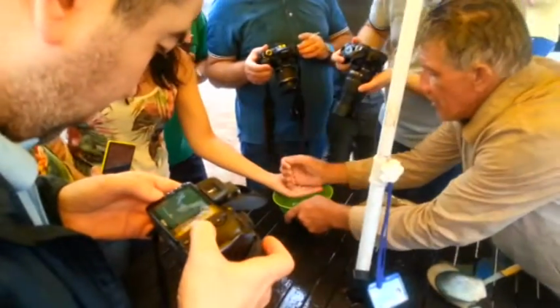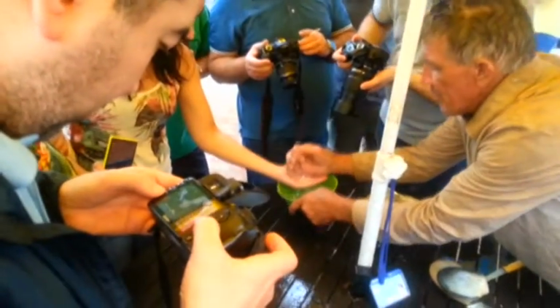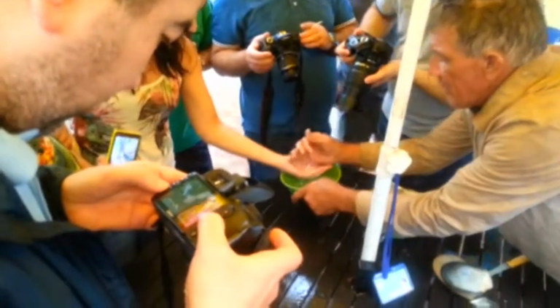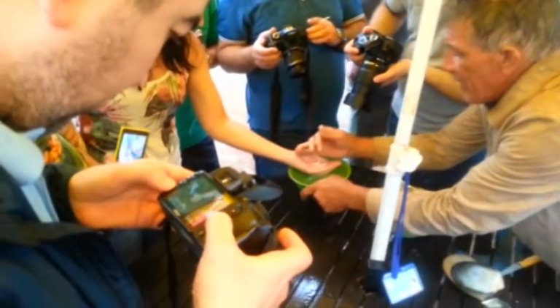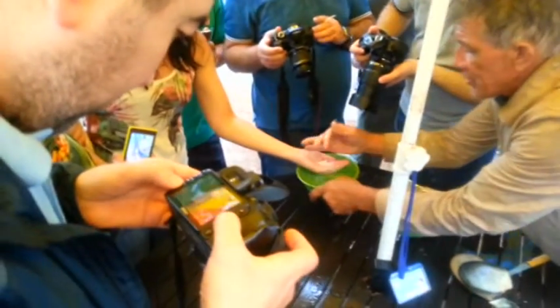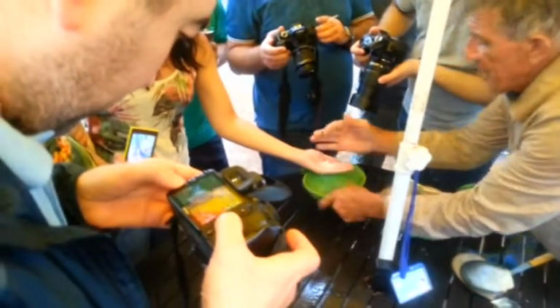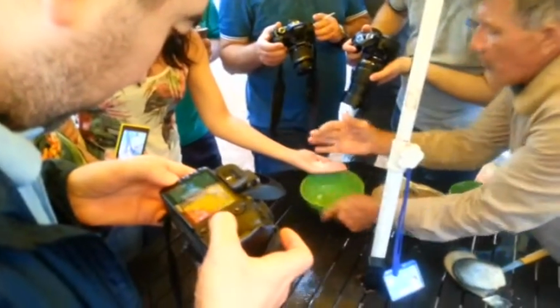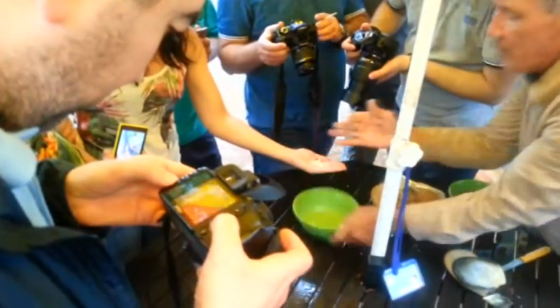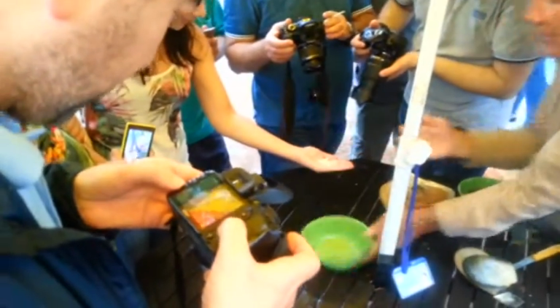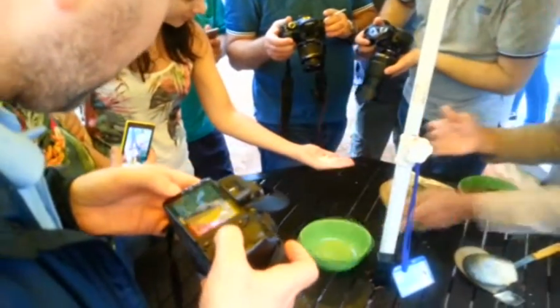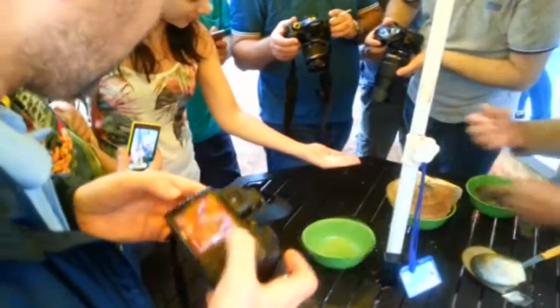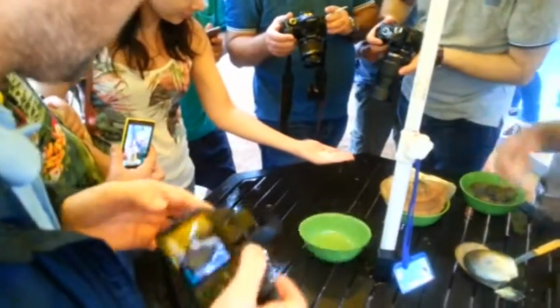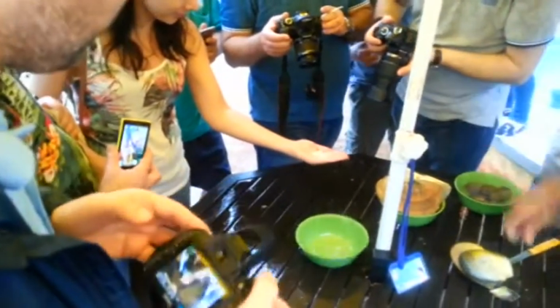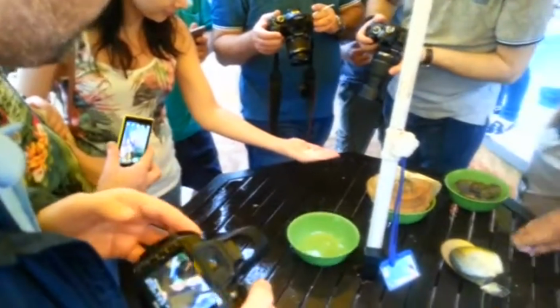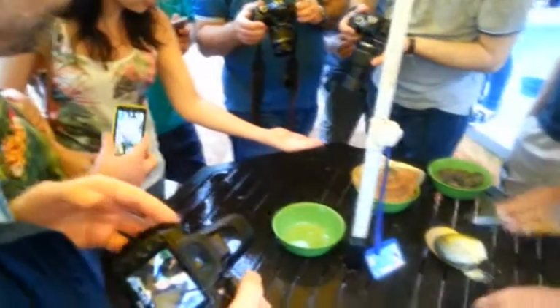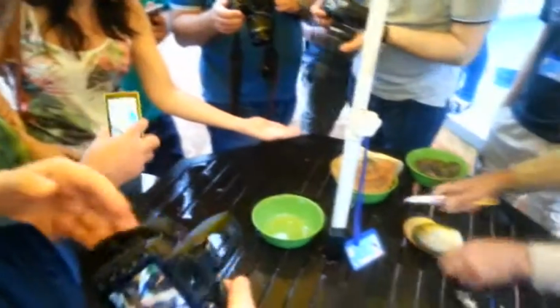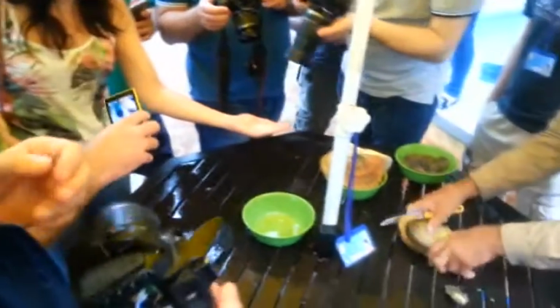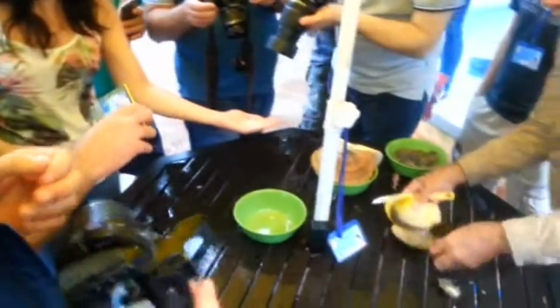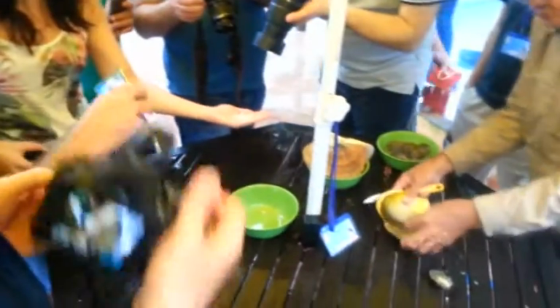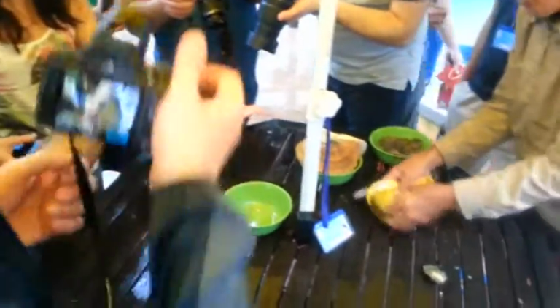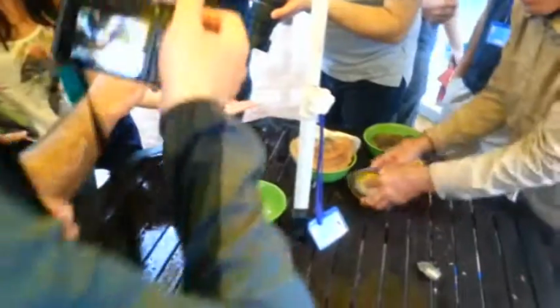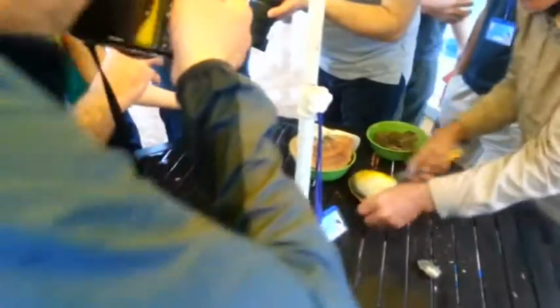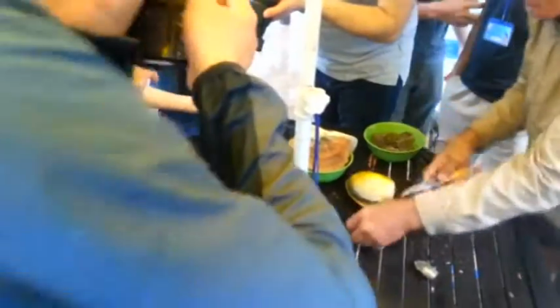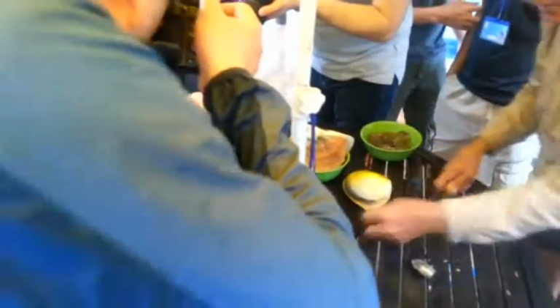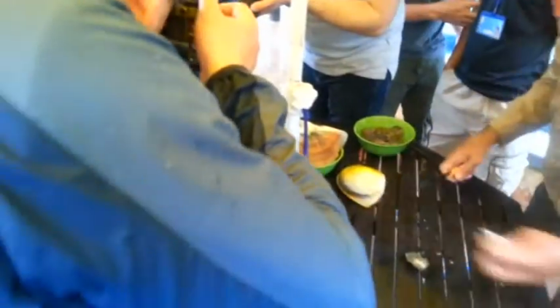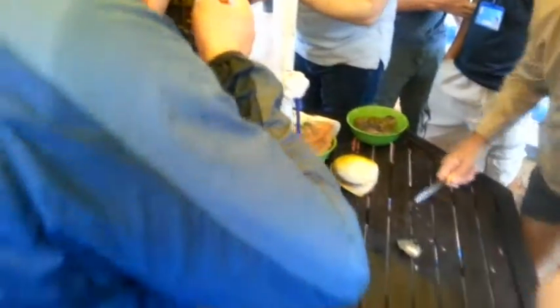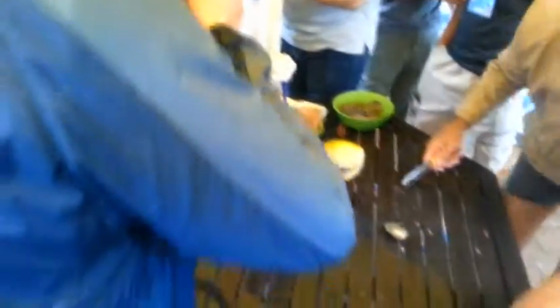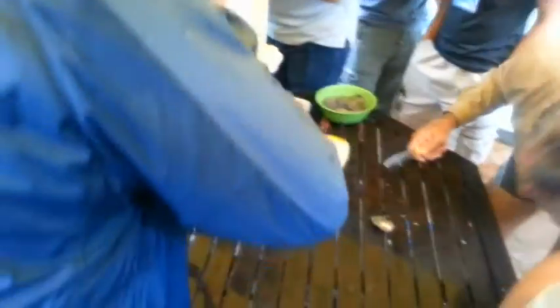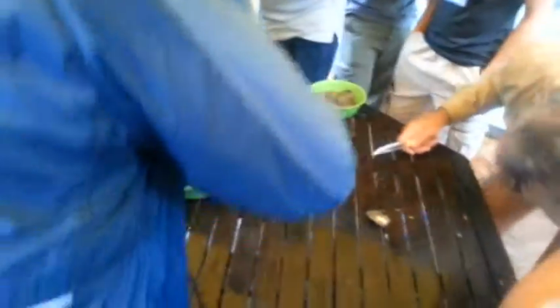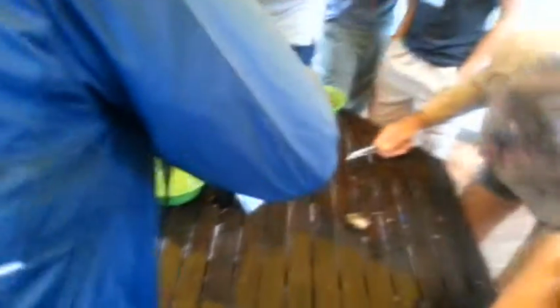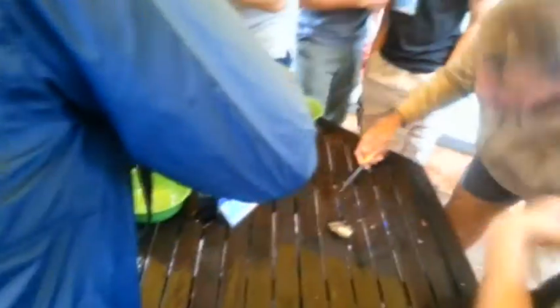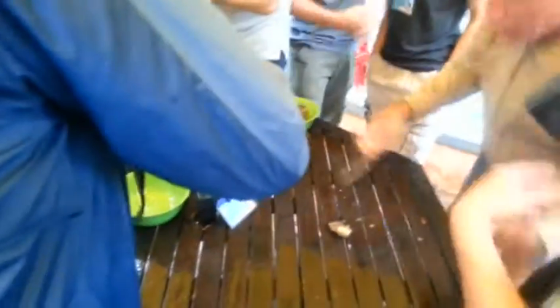Some are better than others — some are quite perfectly round — but generally they come out pretty good. I'll cut this one a bit different so we can see.